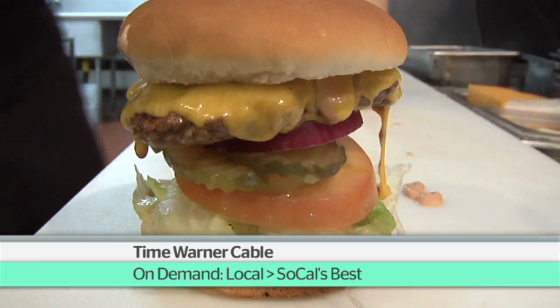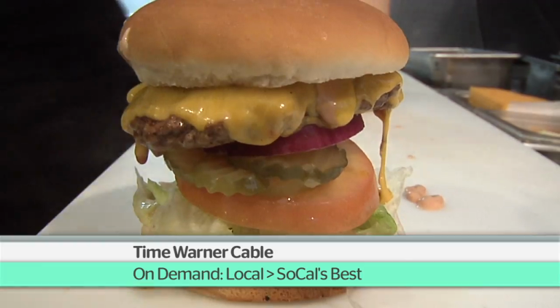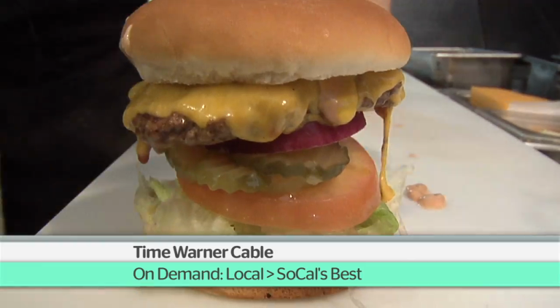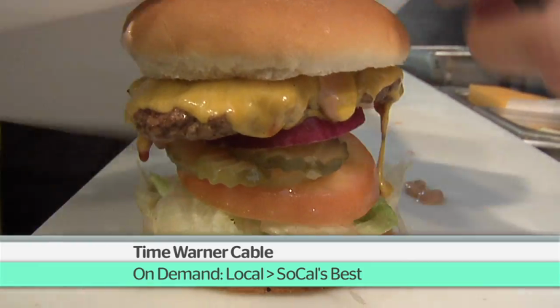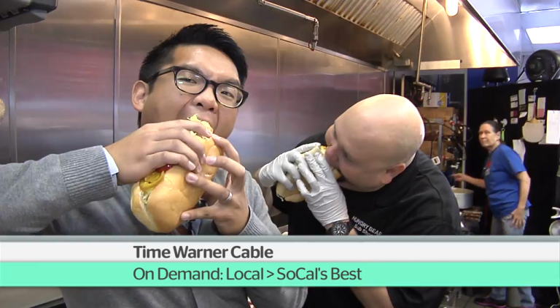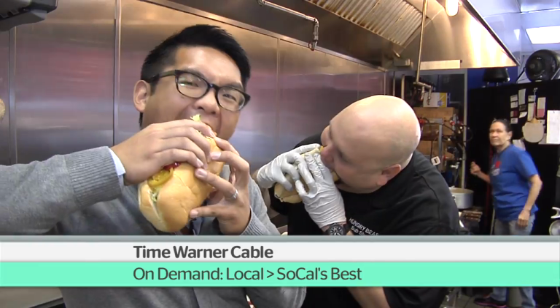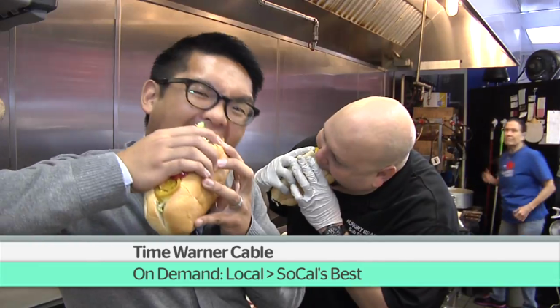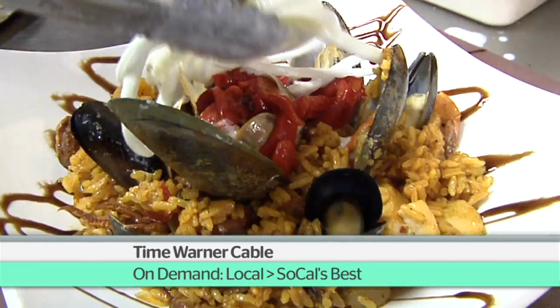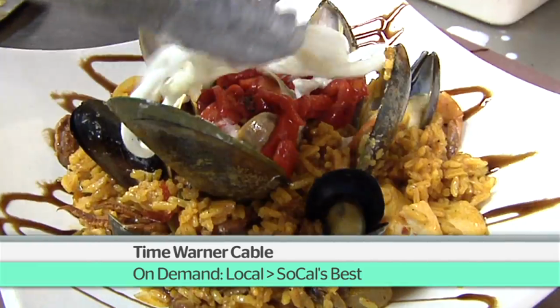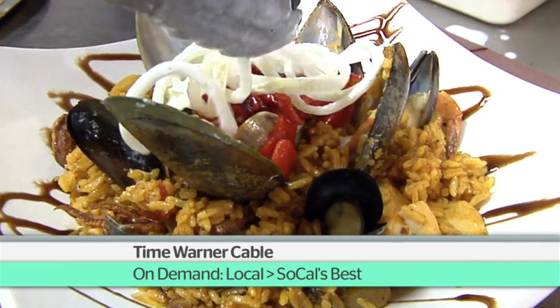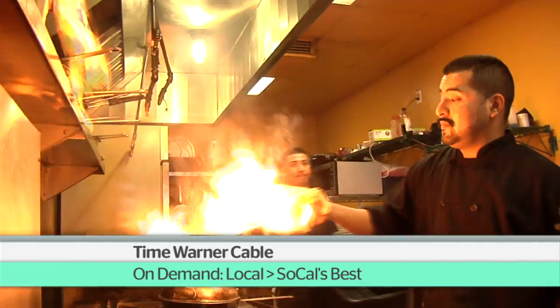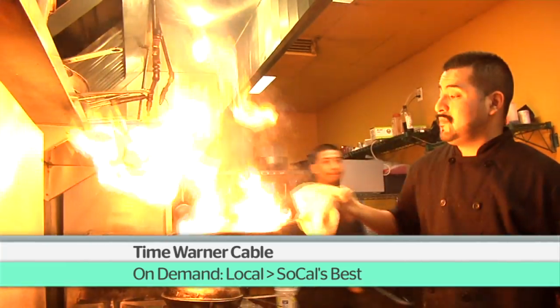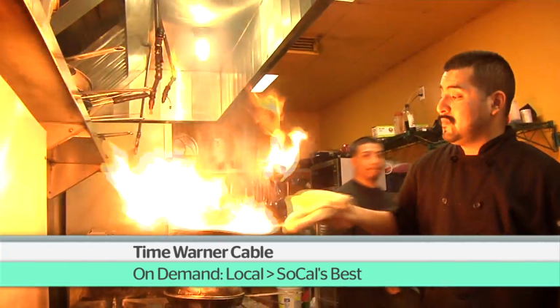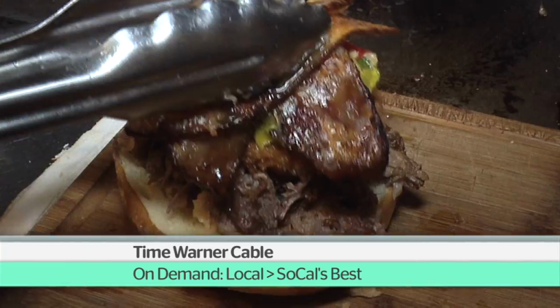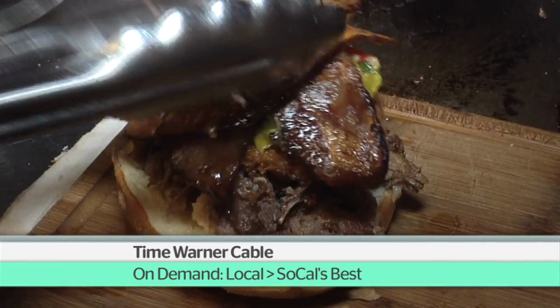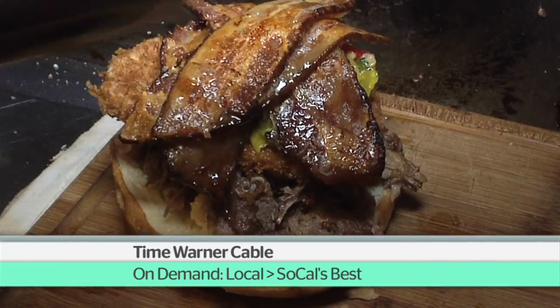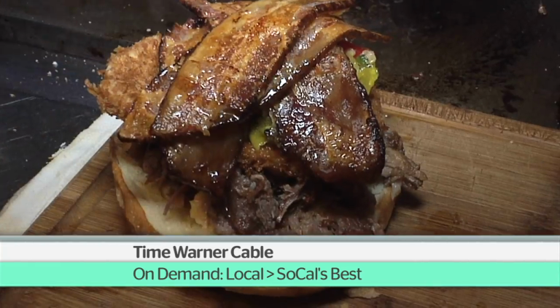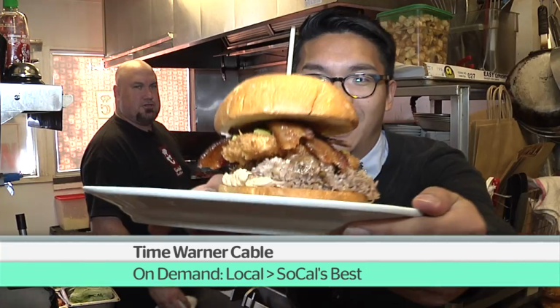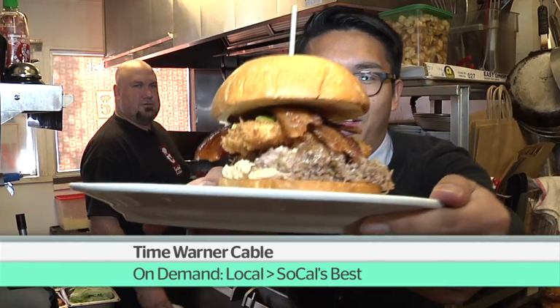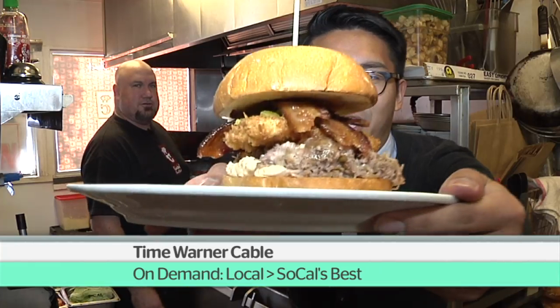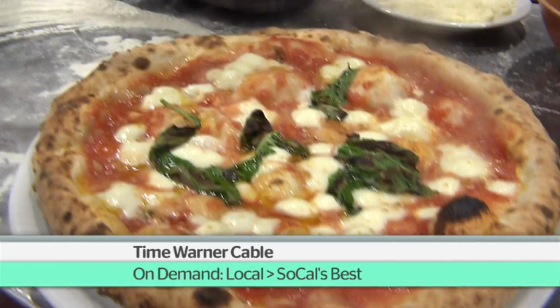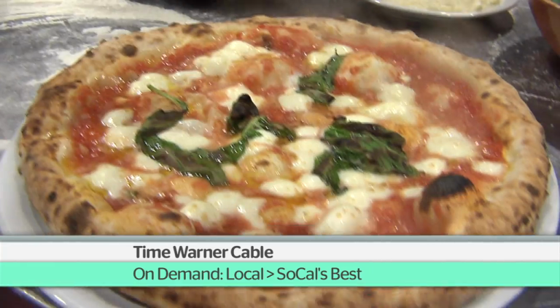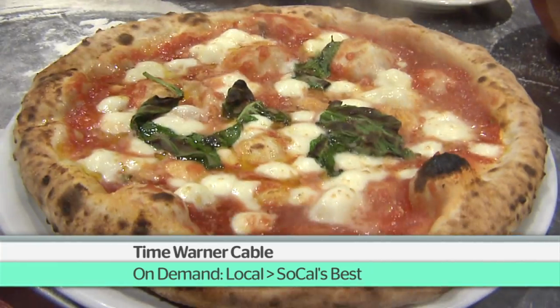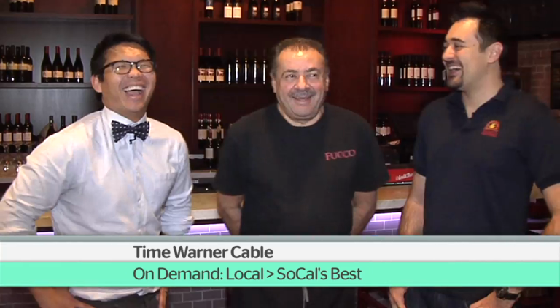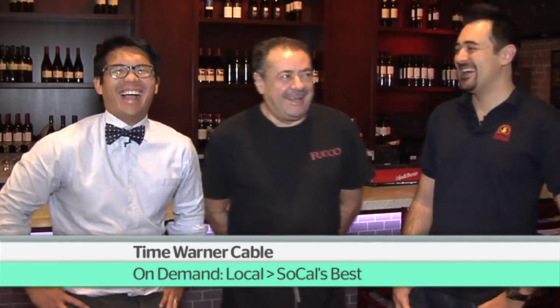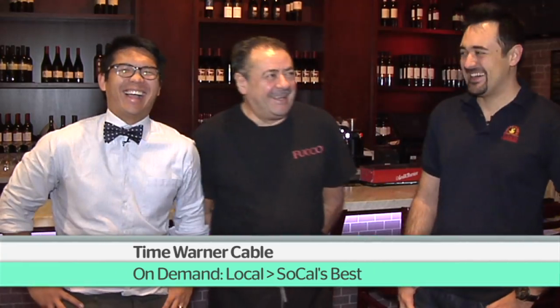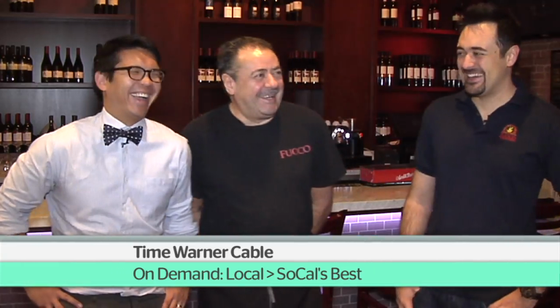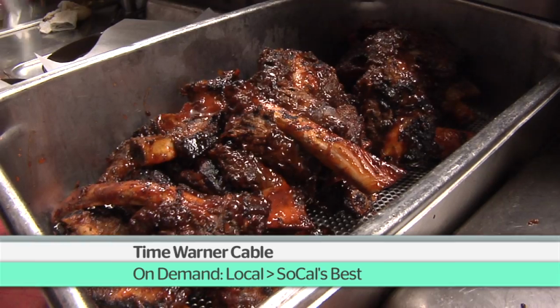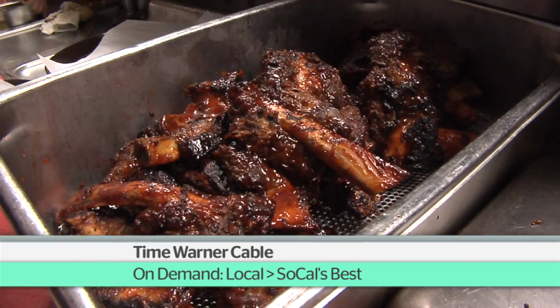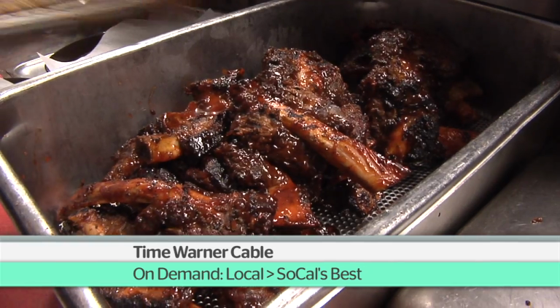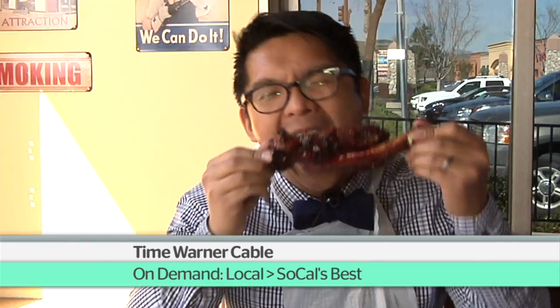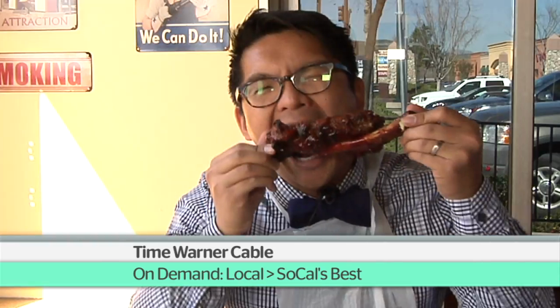Watch Let's Eat exclusively on Time Warner Cable. Find it on demand under local, then SoCal's Best.